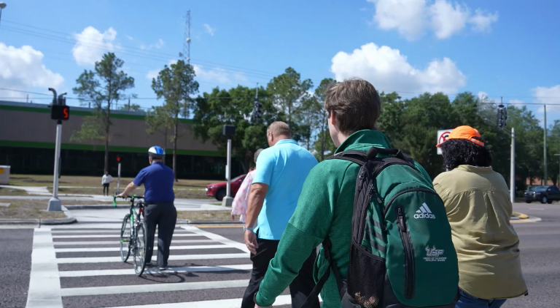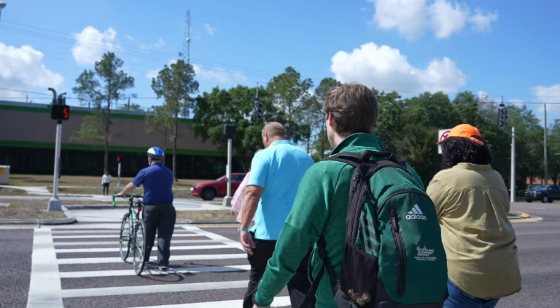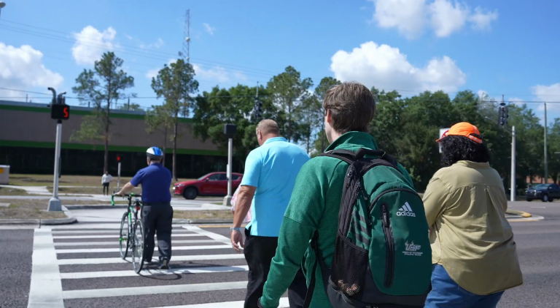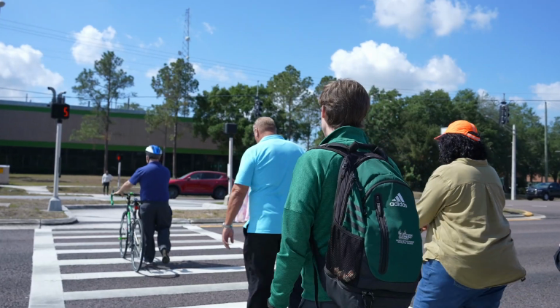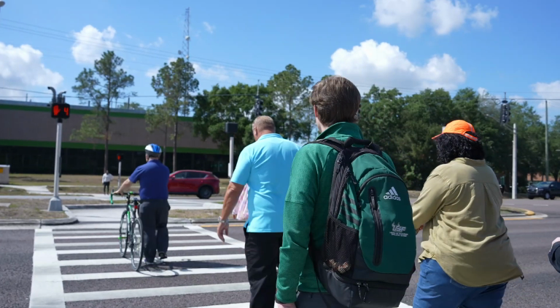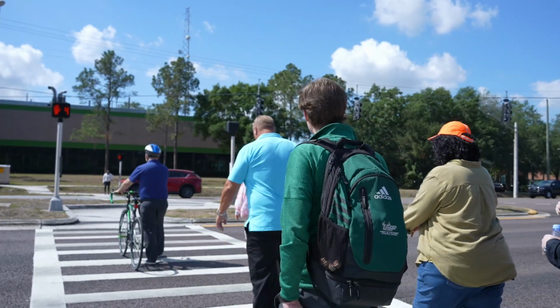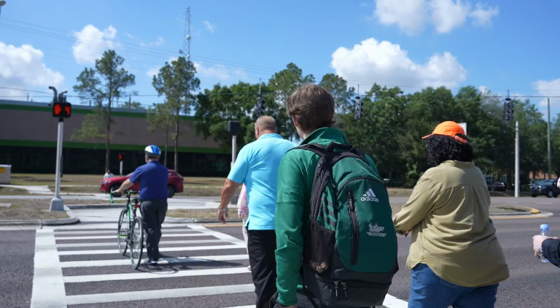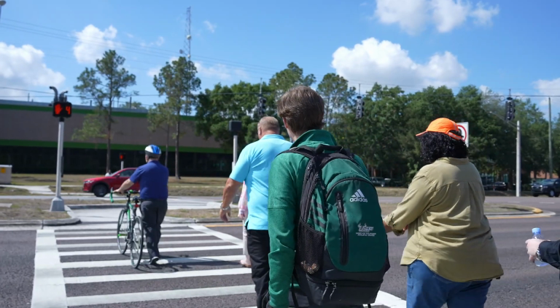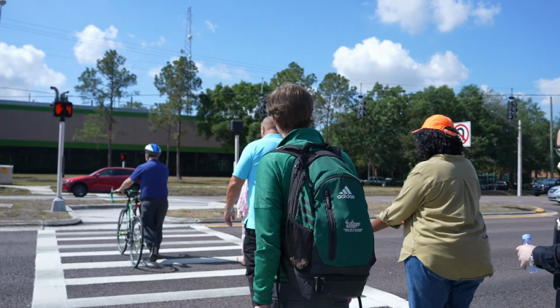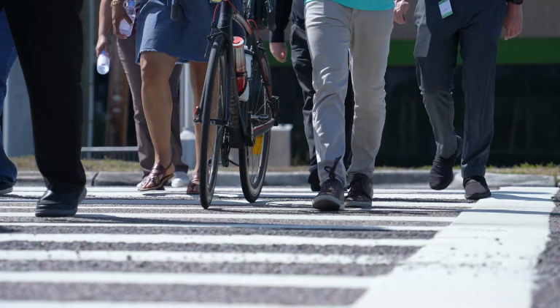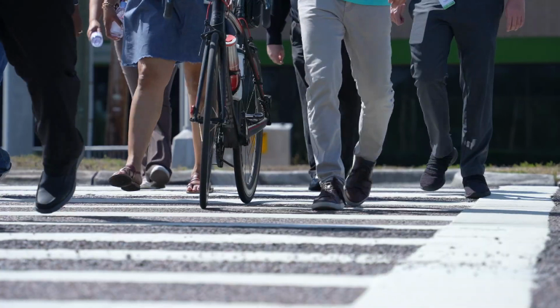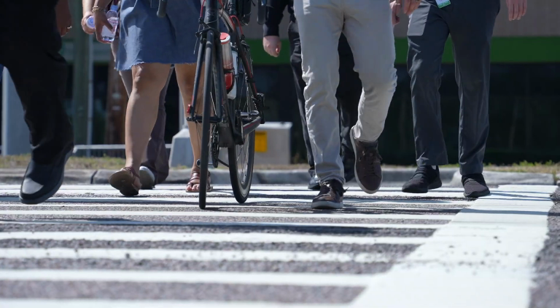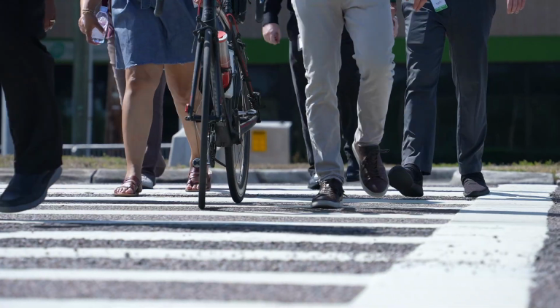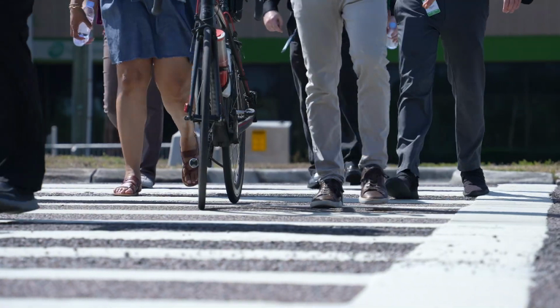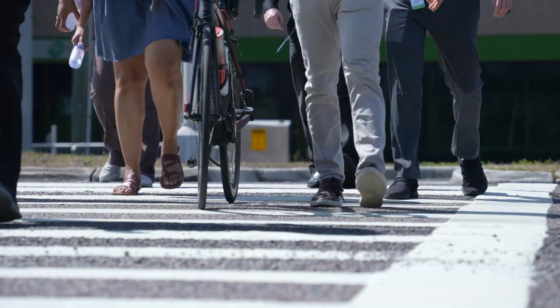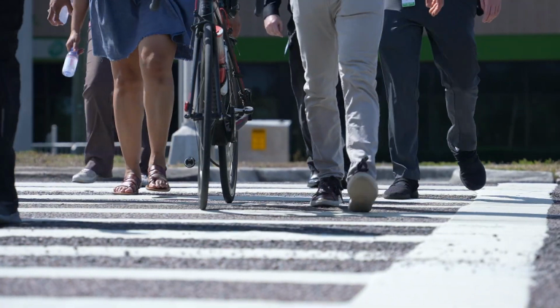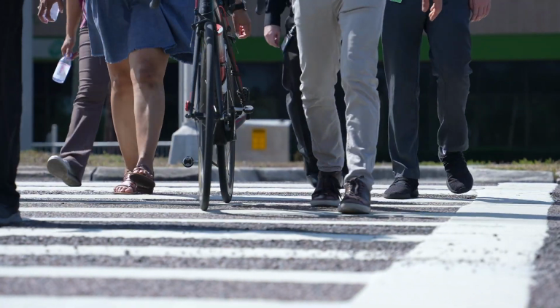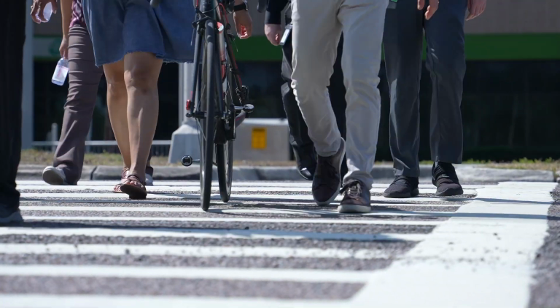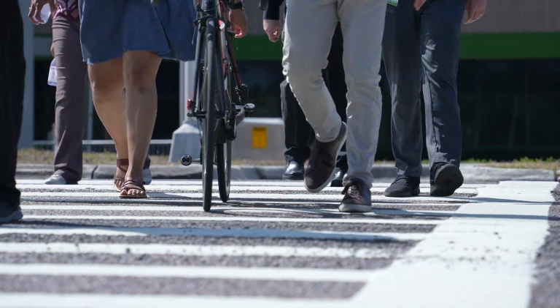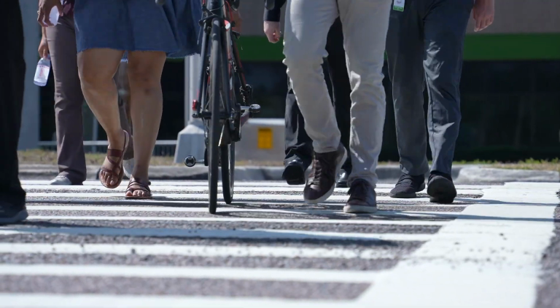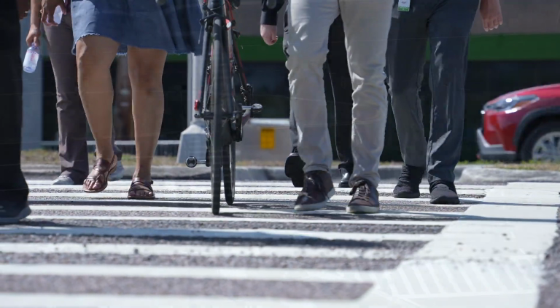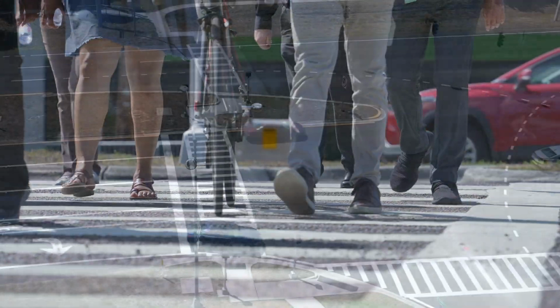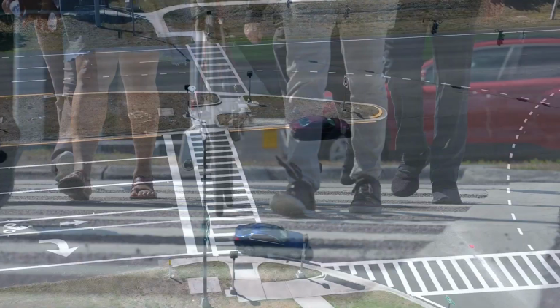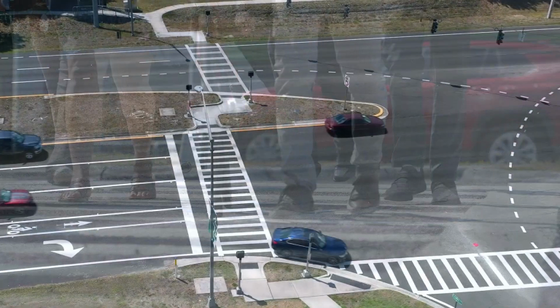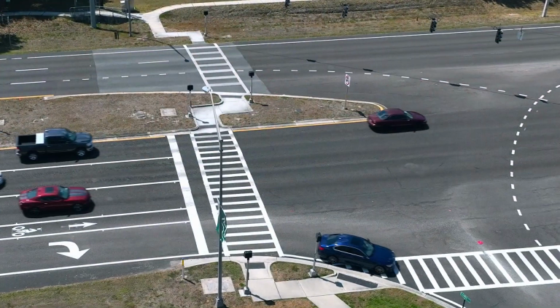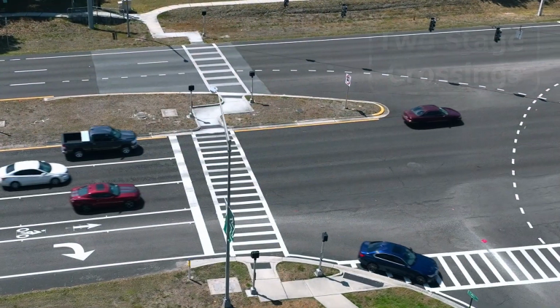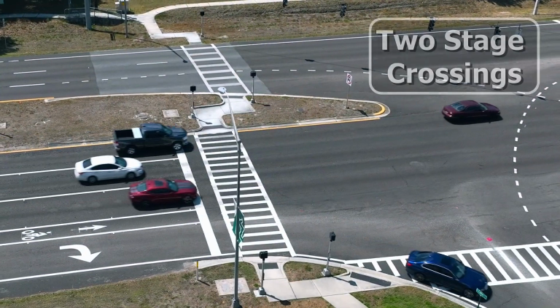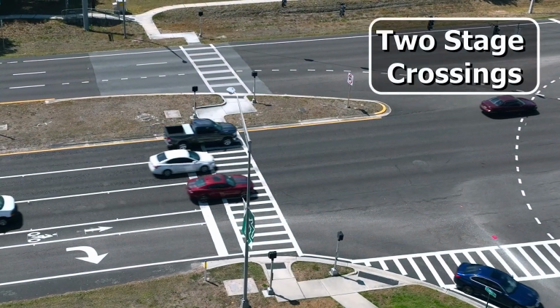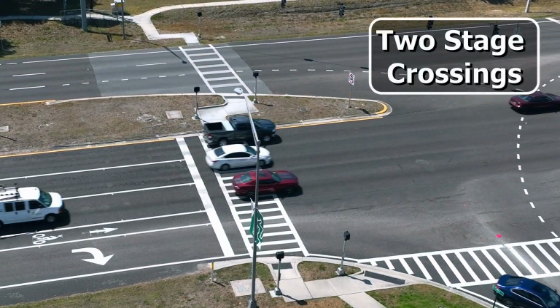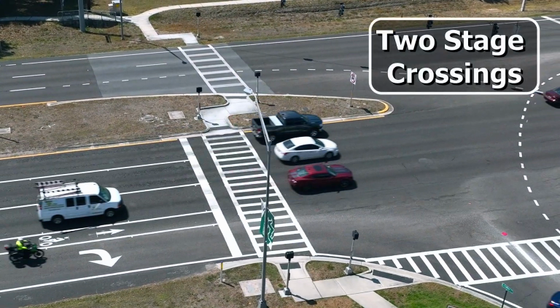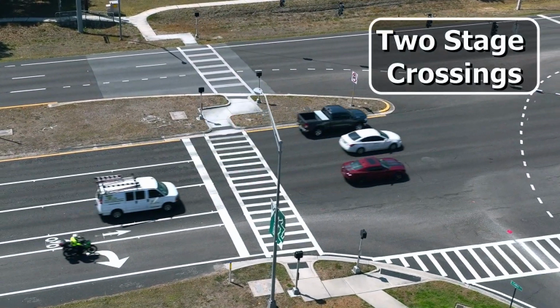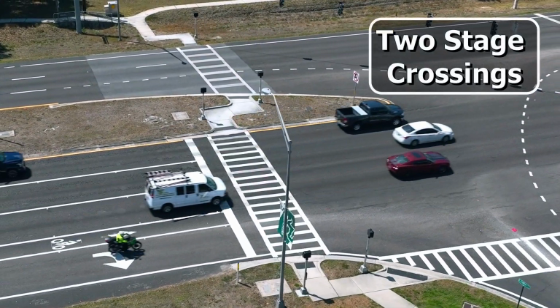When crossing a large intersection, you may feel rushed to get to the other side. That's where two-stage crossings can help.